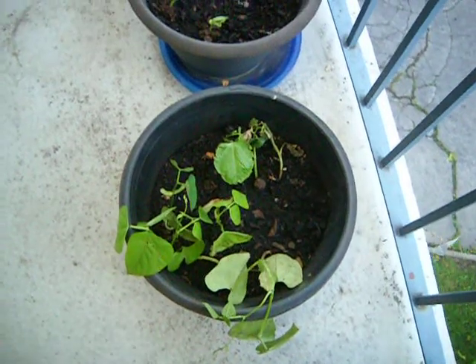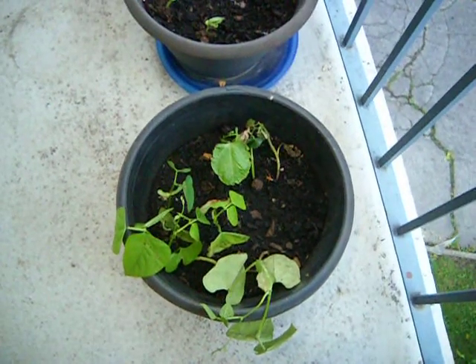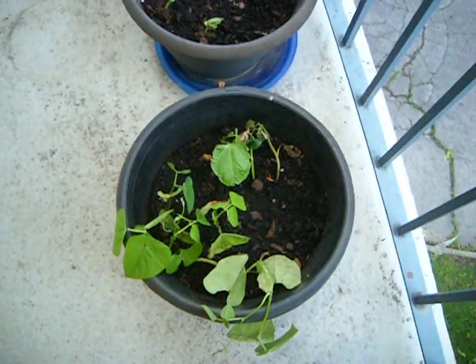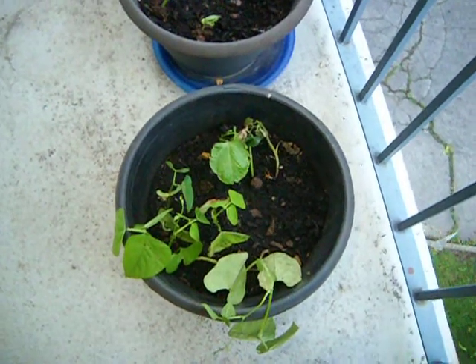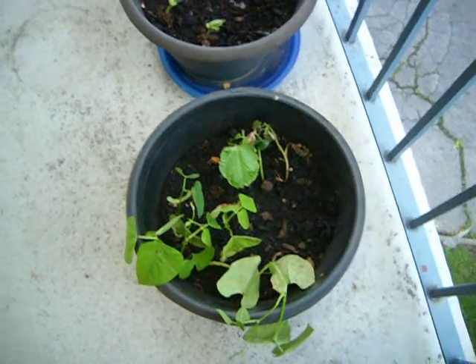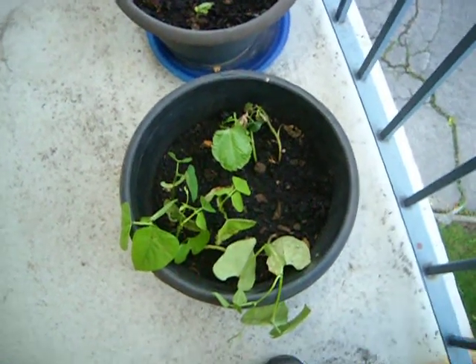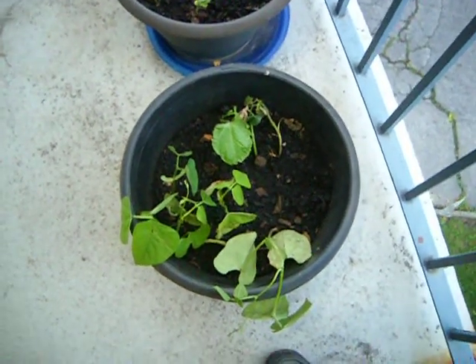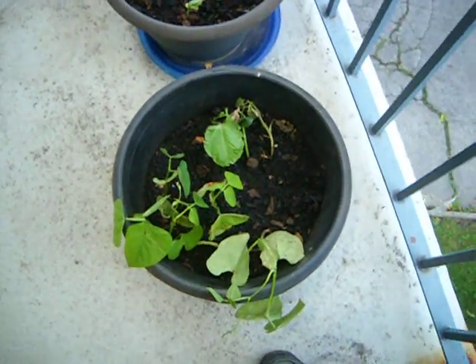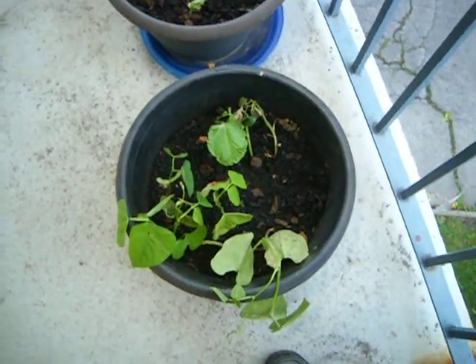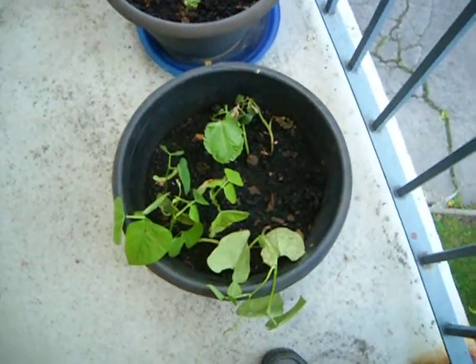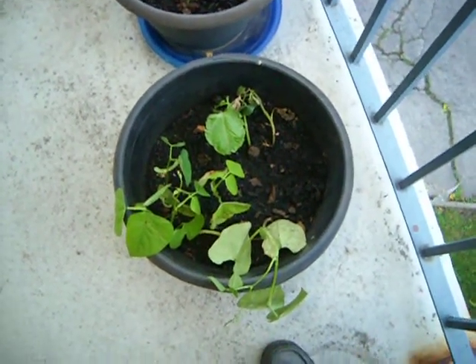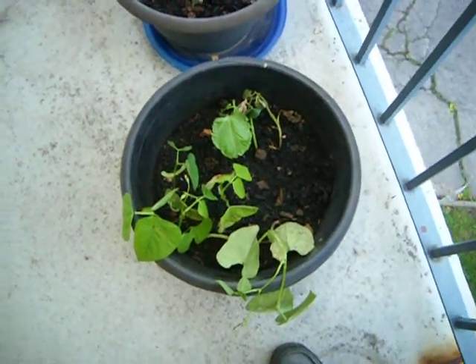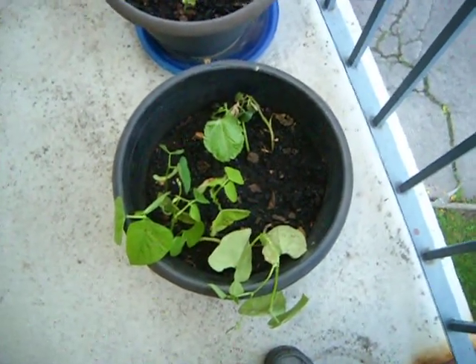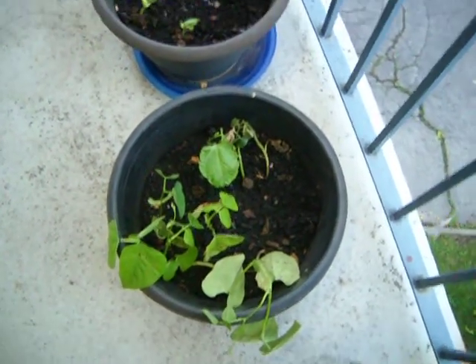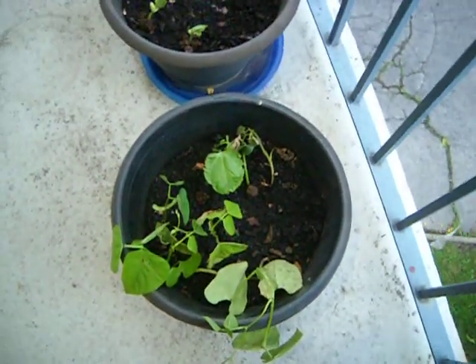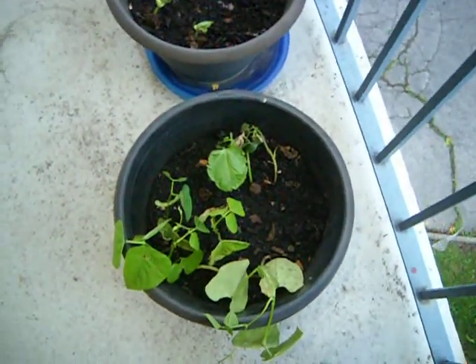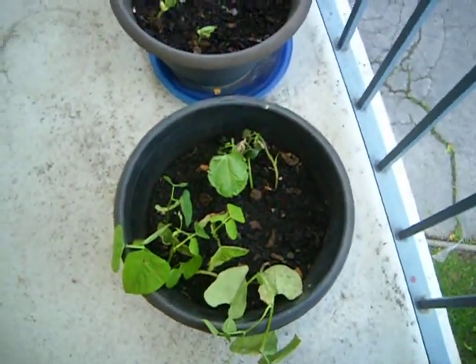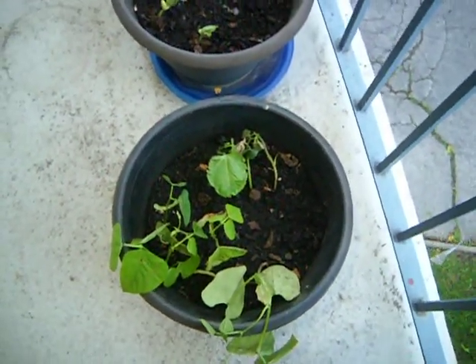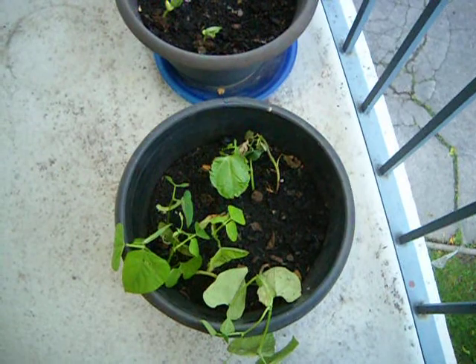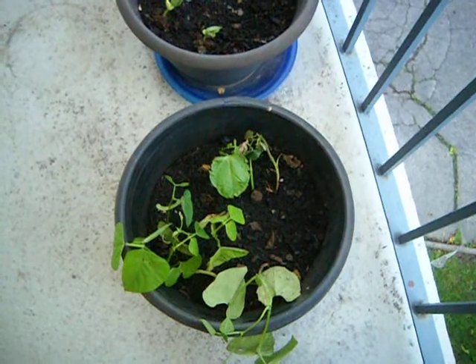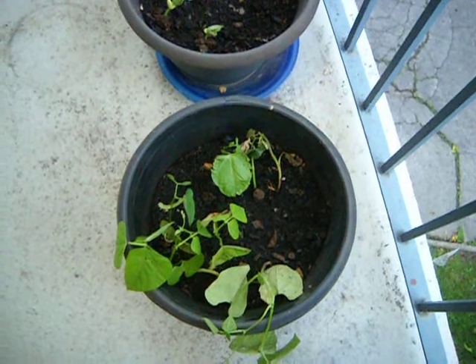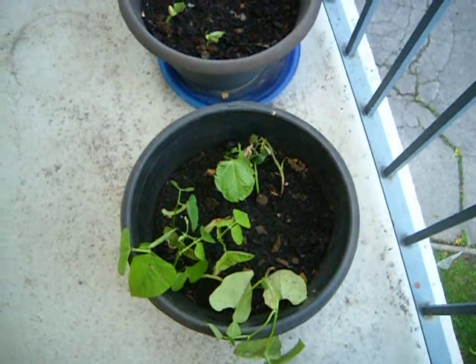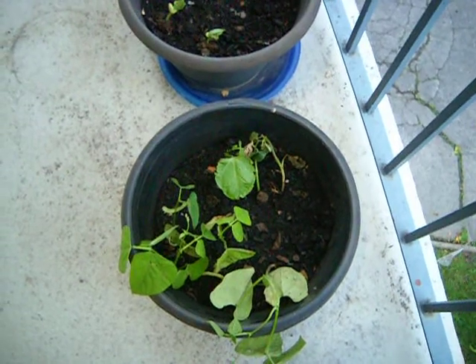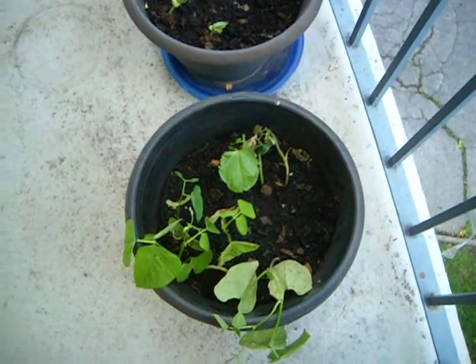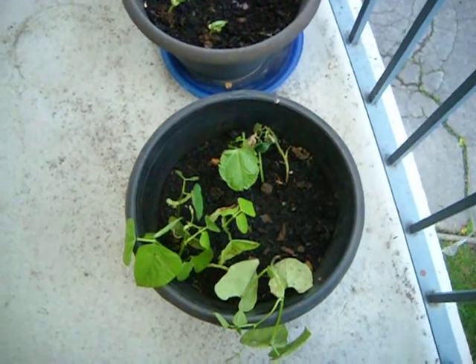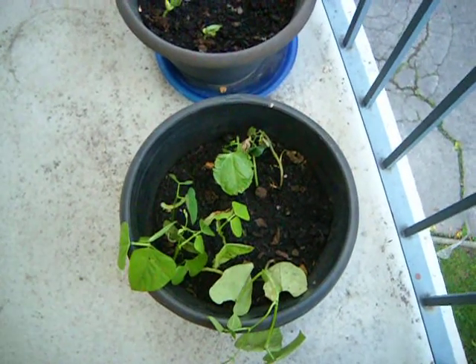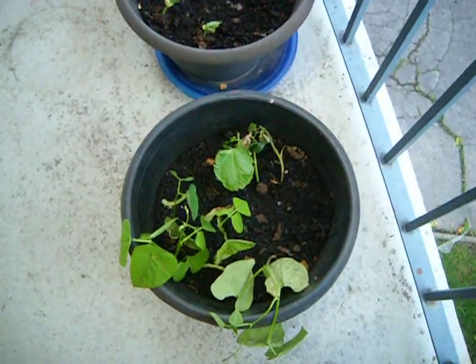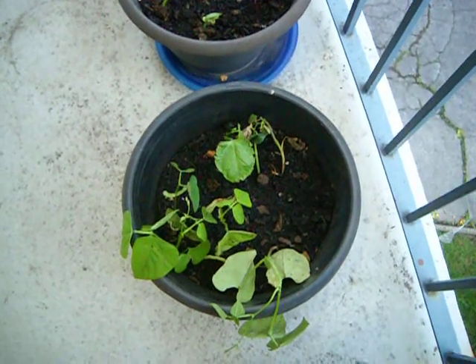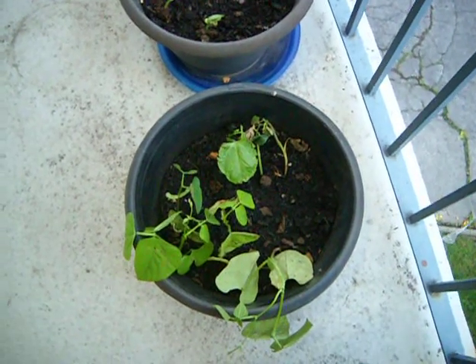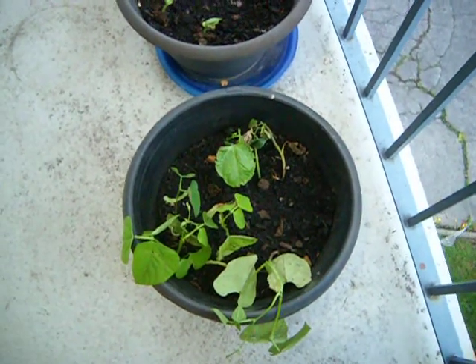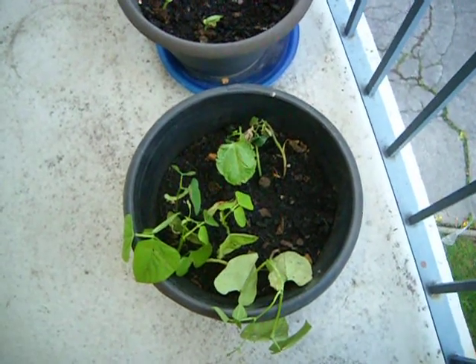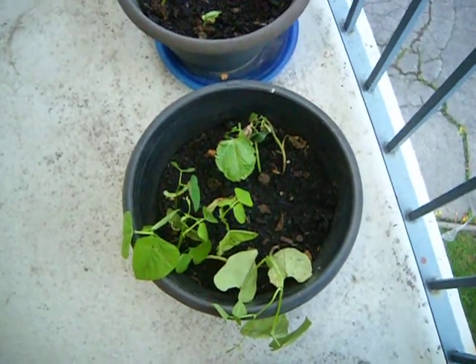Hello, back again after four days, just wanting to give you an update on how our beans are doing.